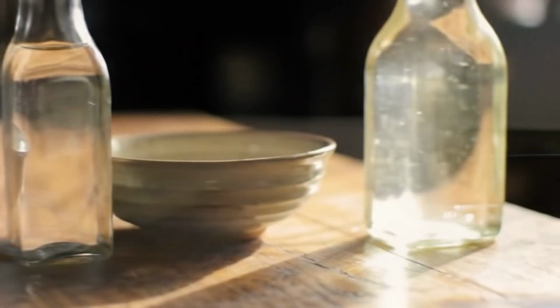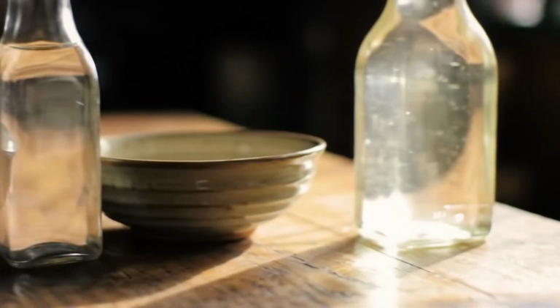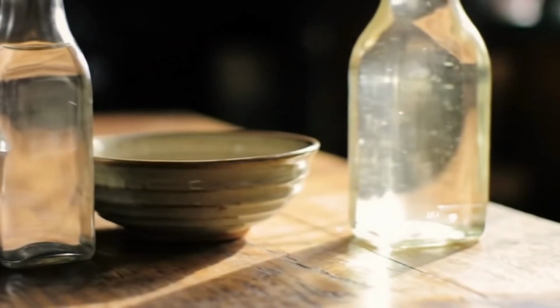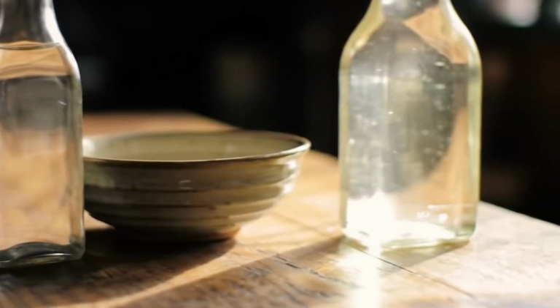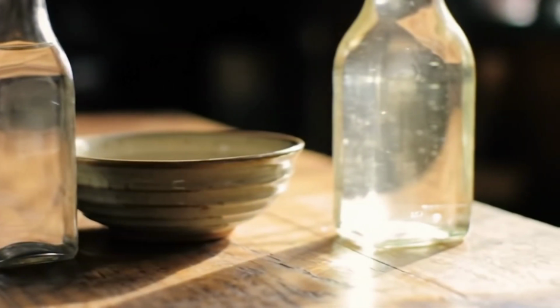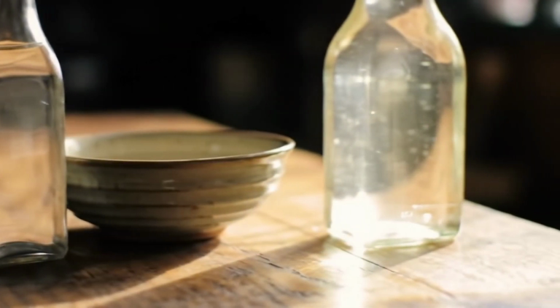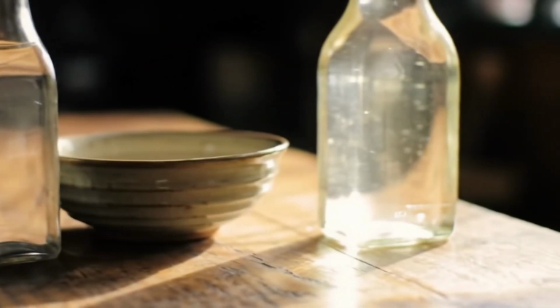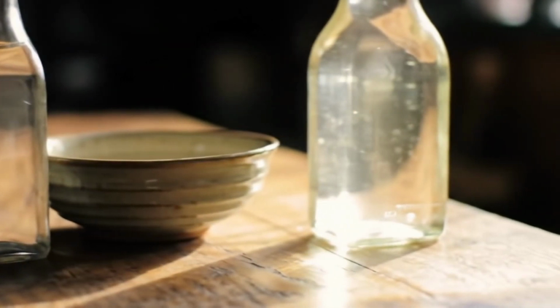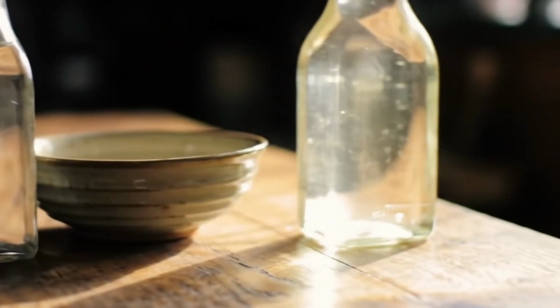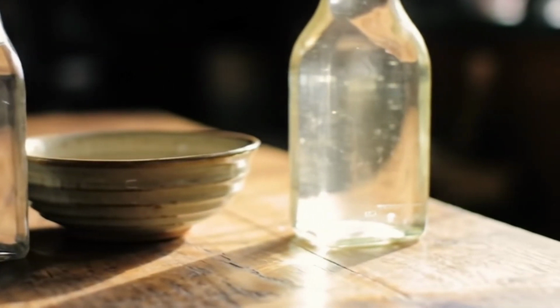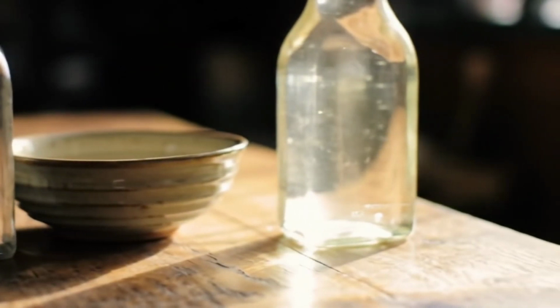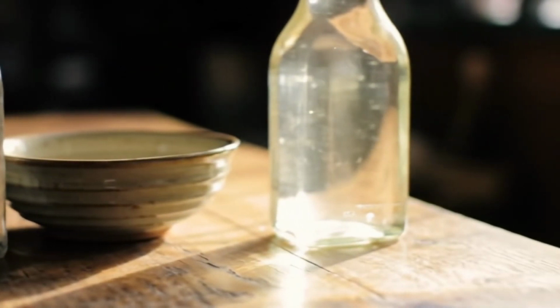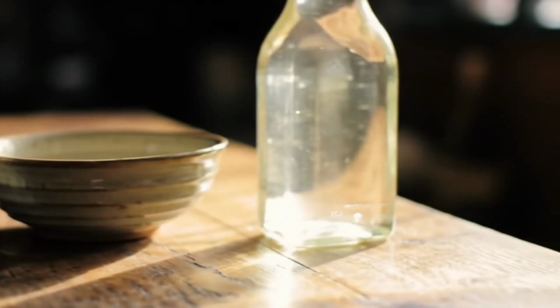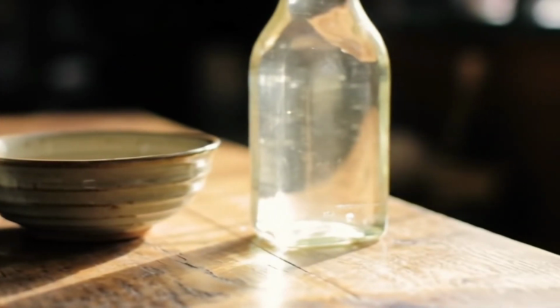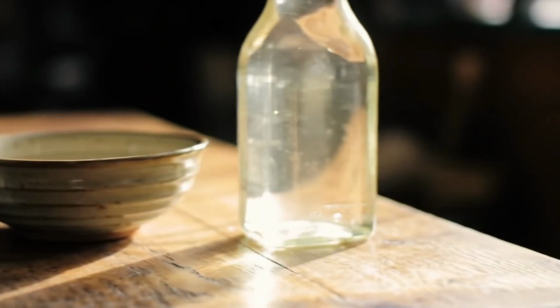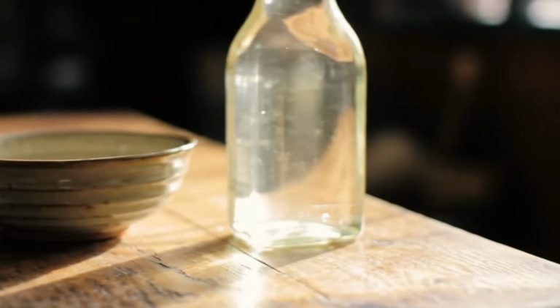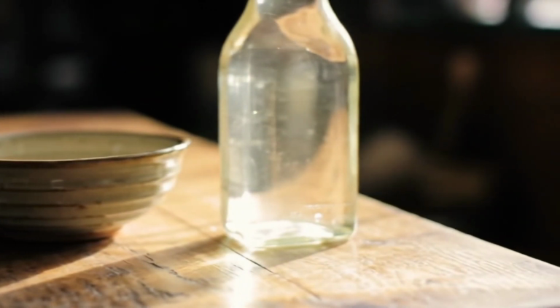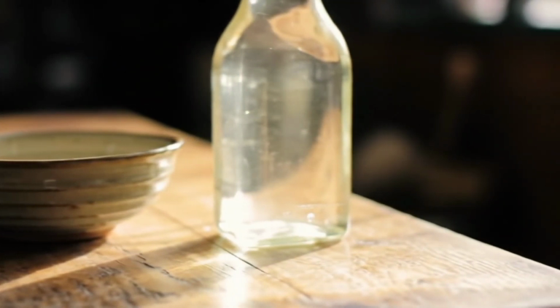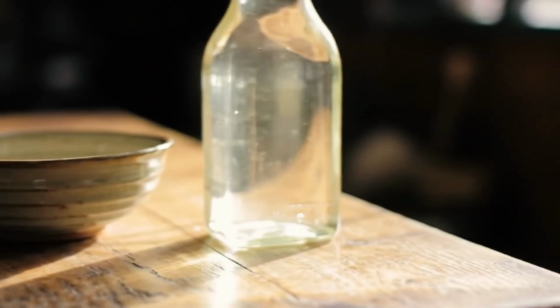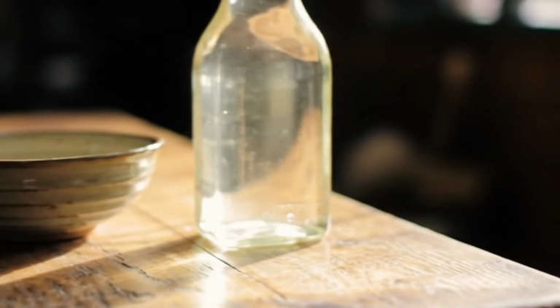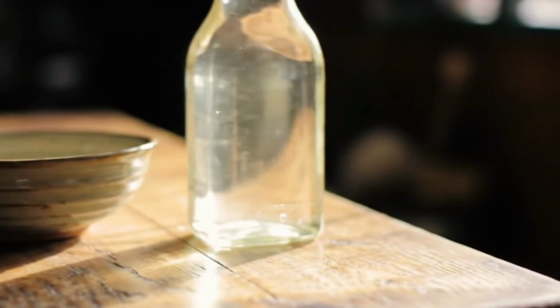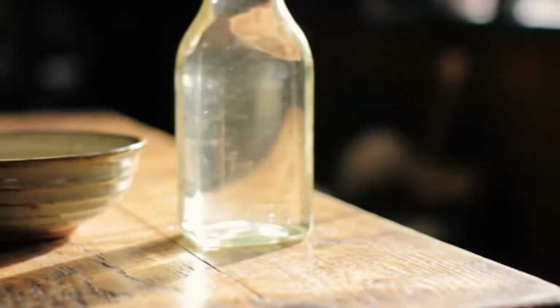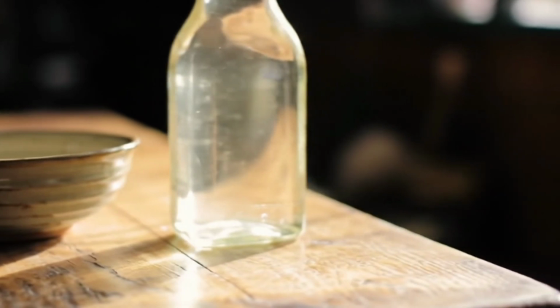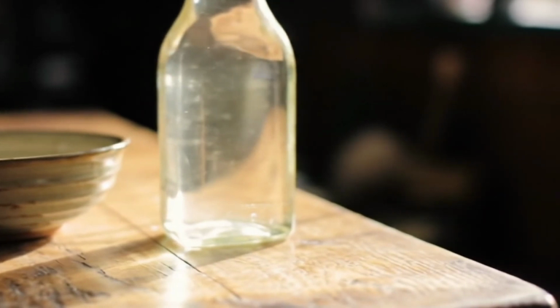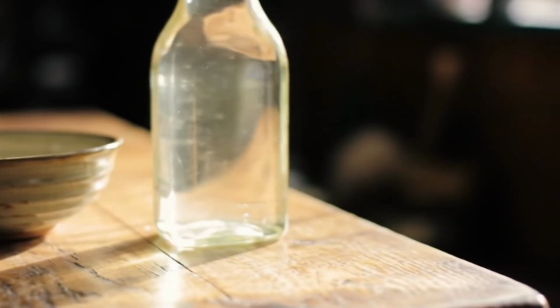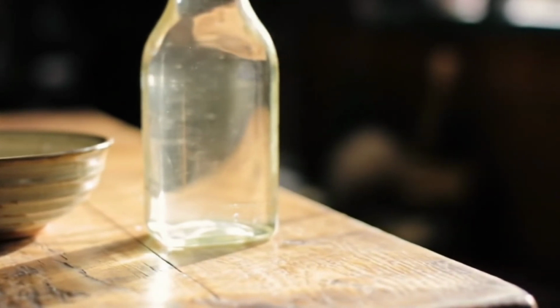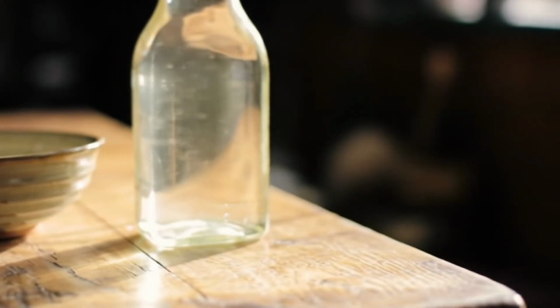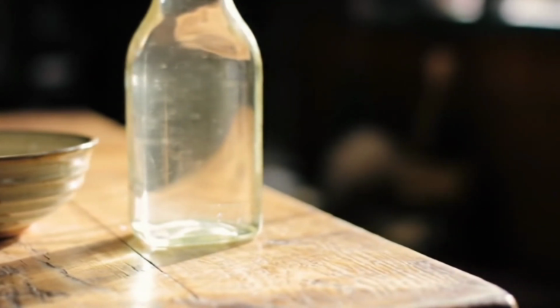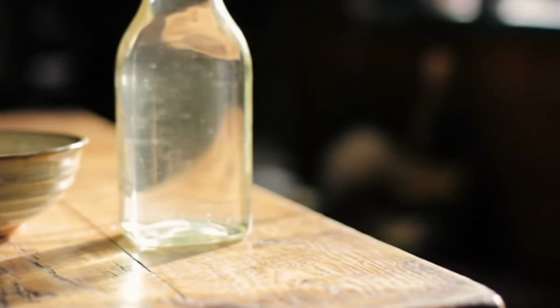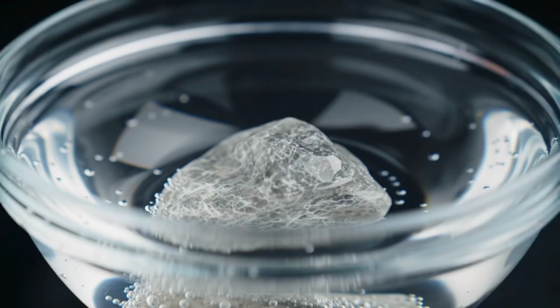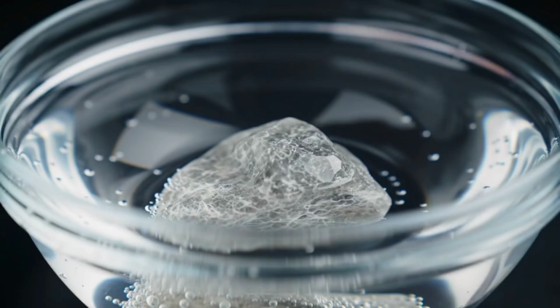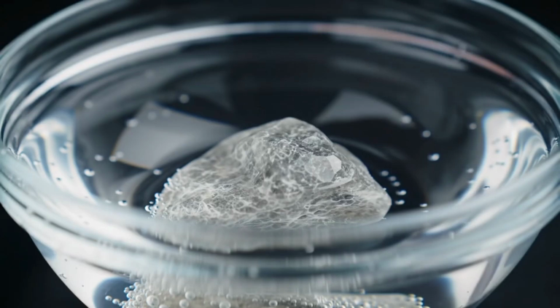To test the stone, you only need a small container, white vinegar, a soft cloth, and the stone you want to examine.